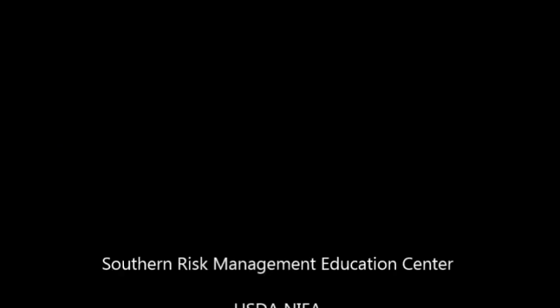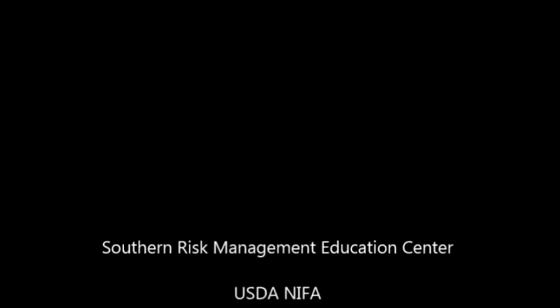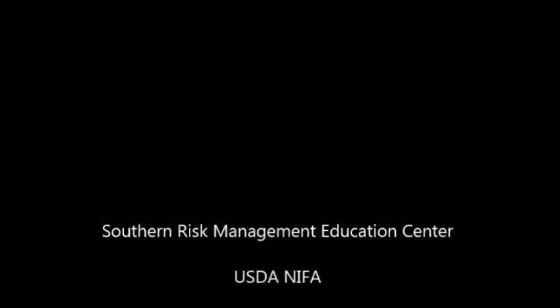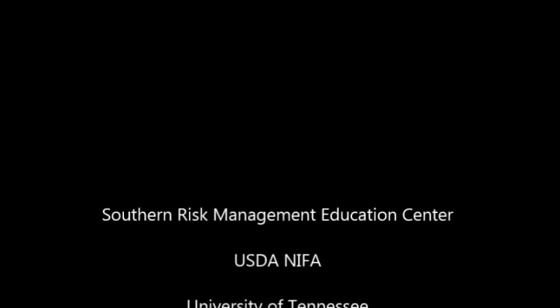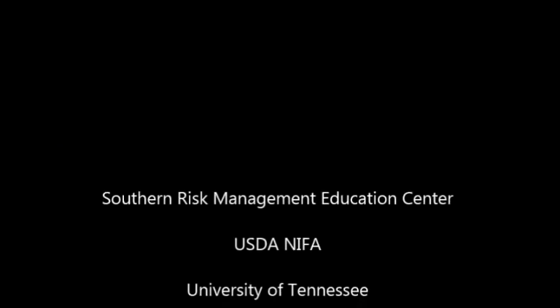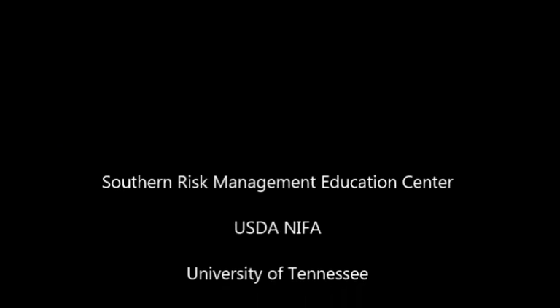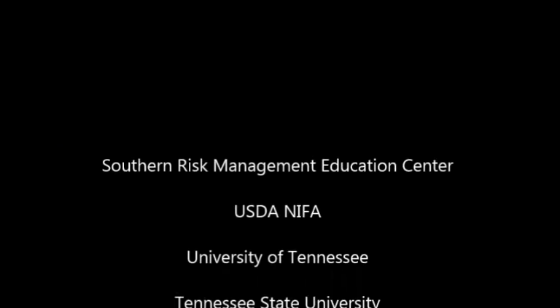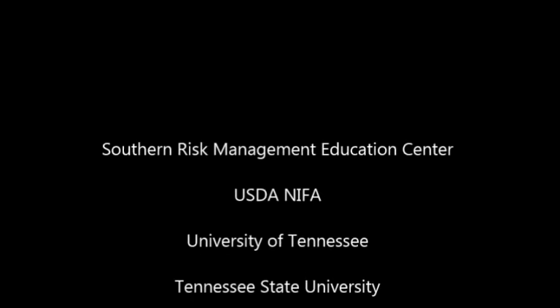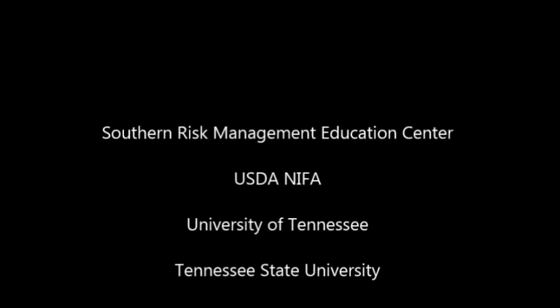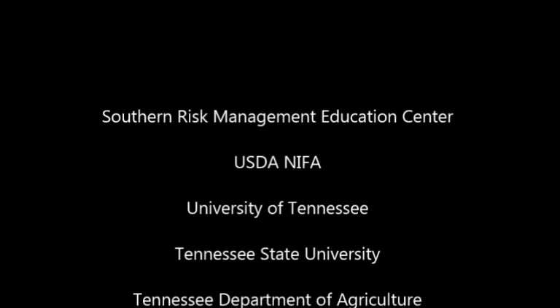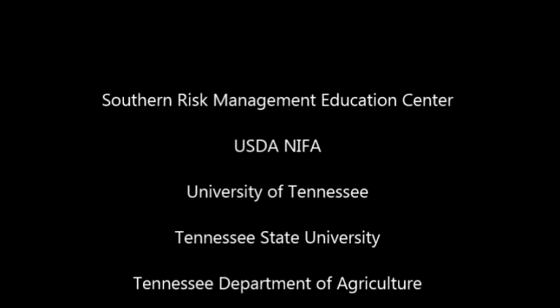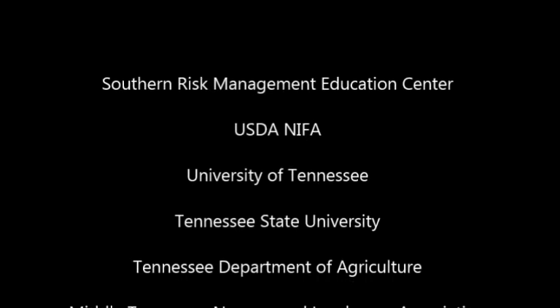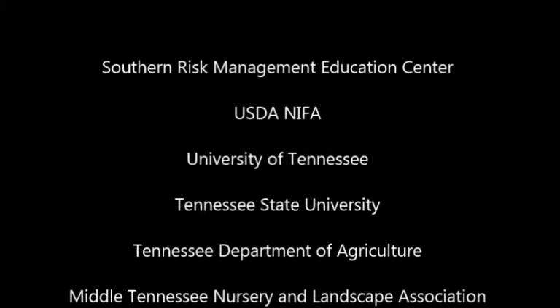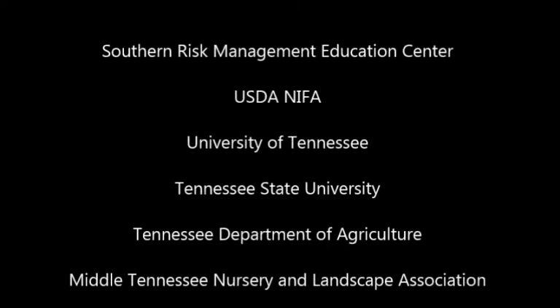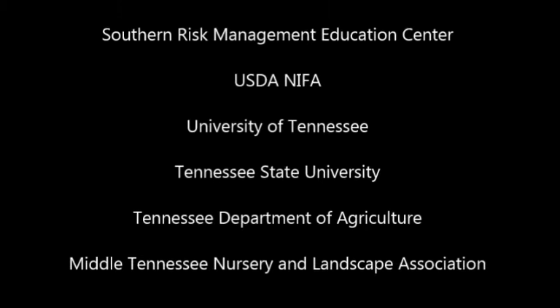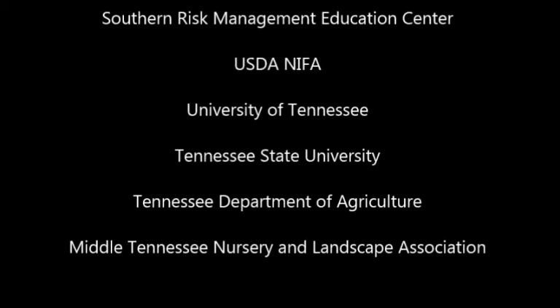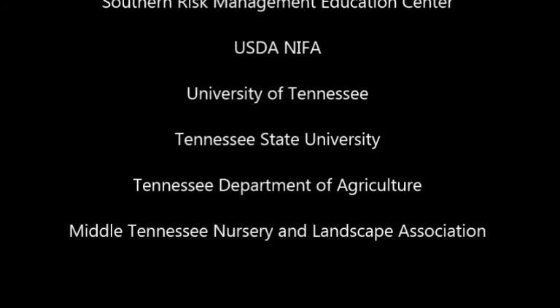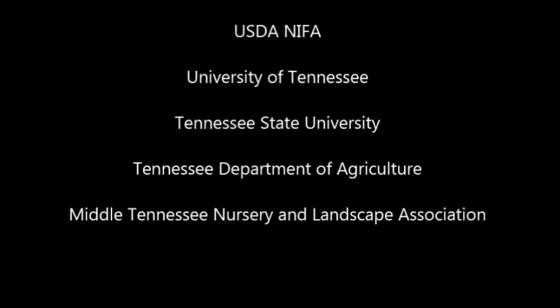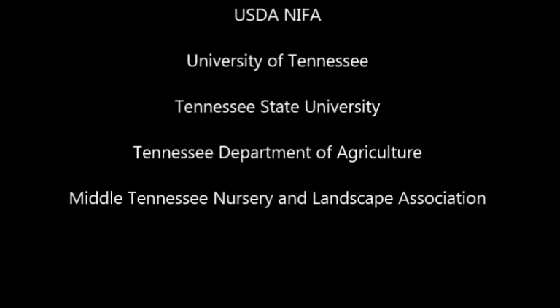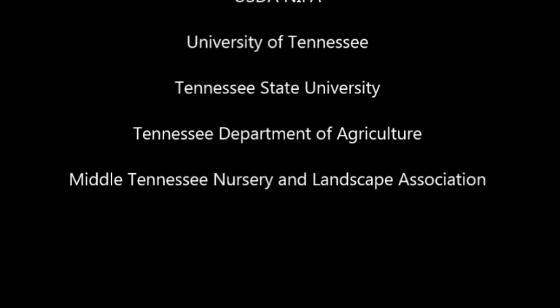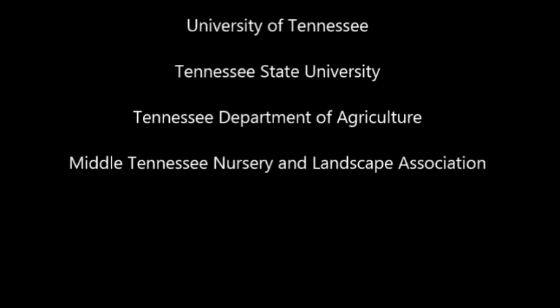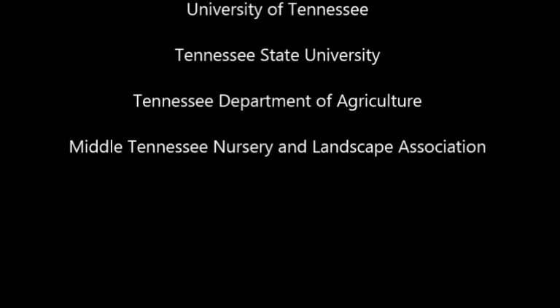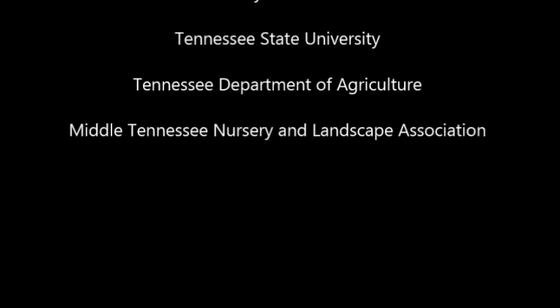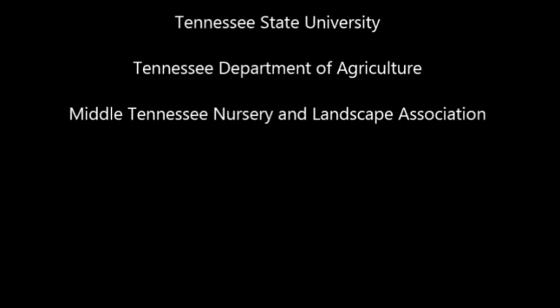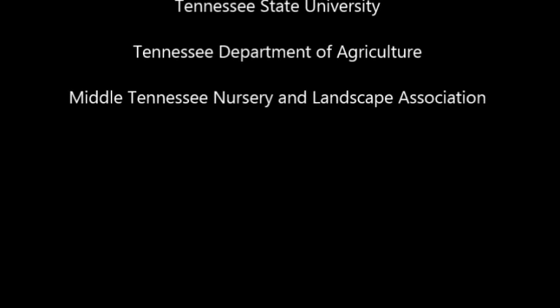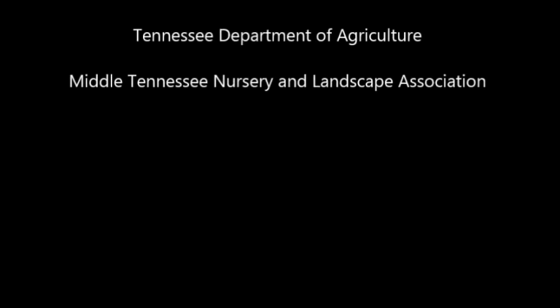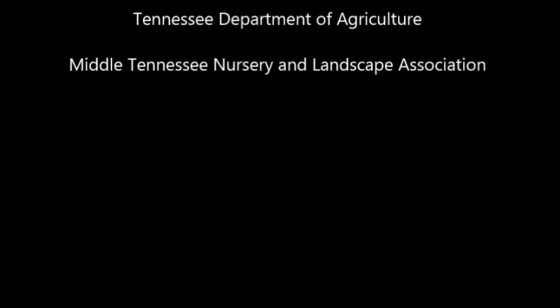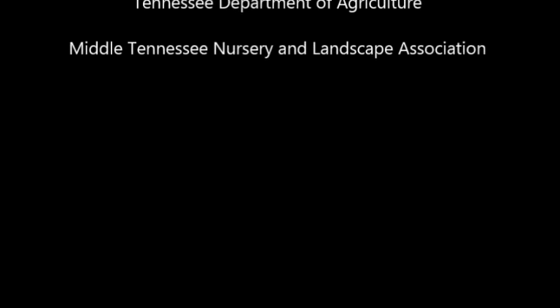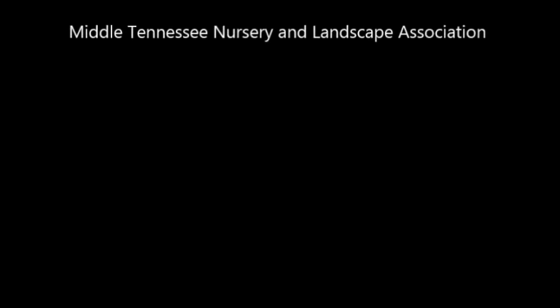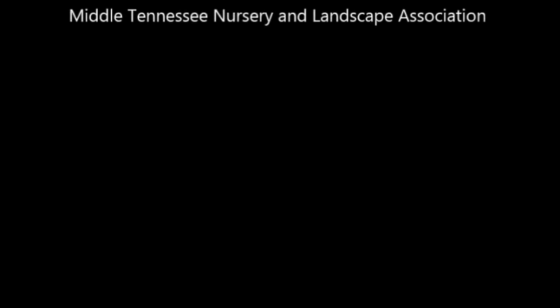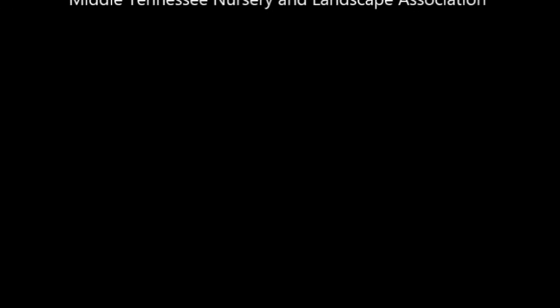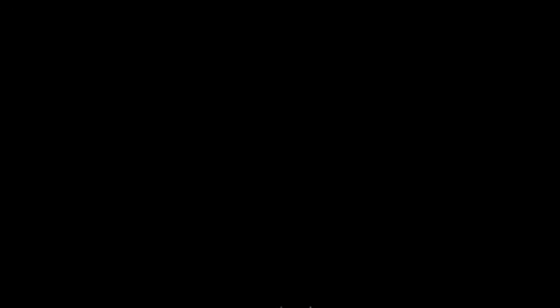Funding was provided by the Southern Risk Management Education Center in partnership with the National Institute of Food and Agriculture.